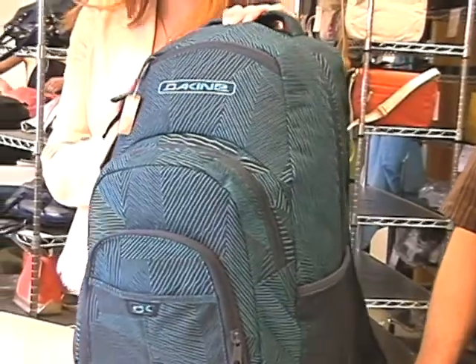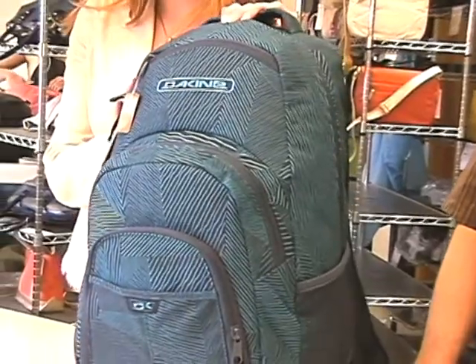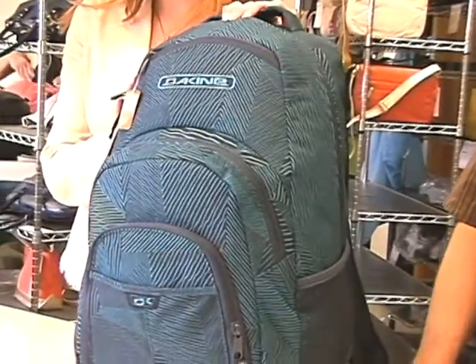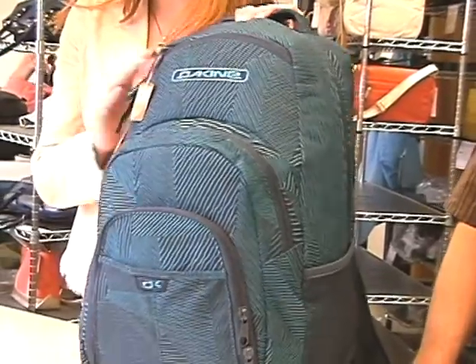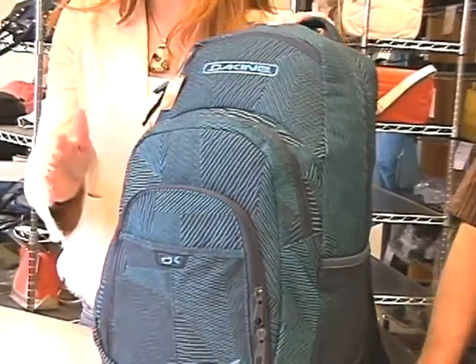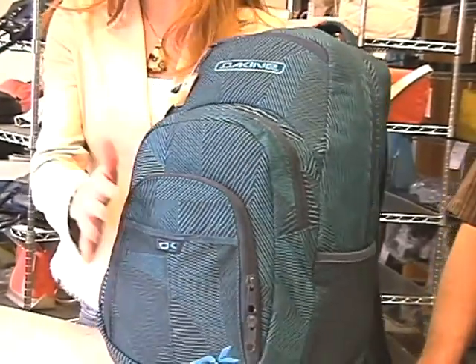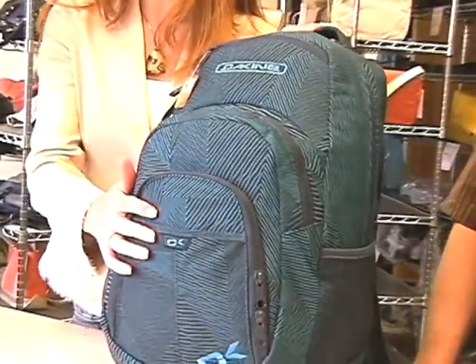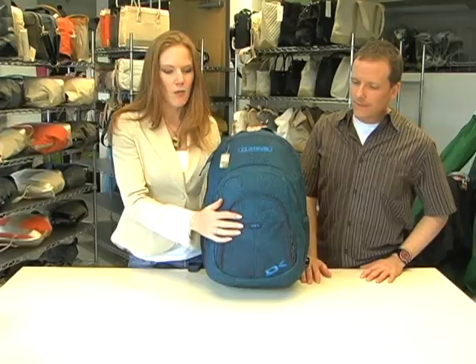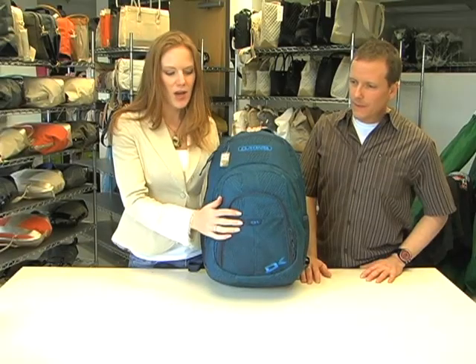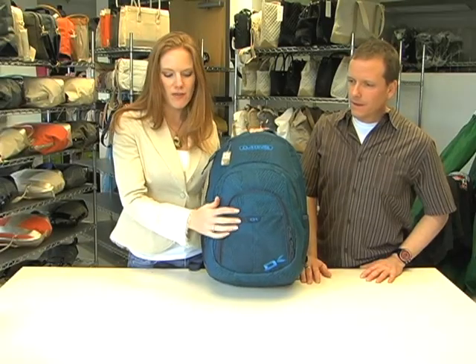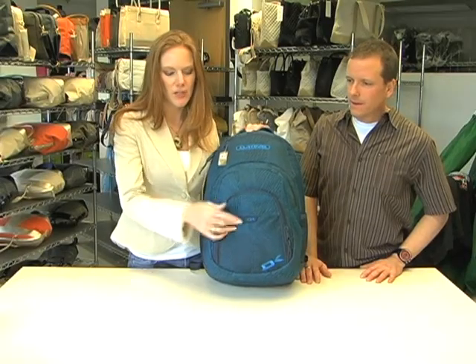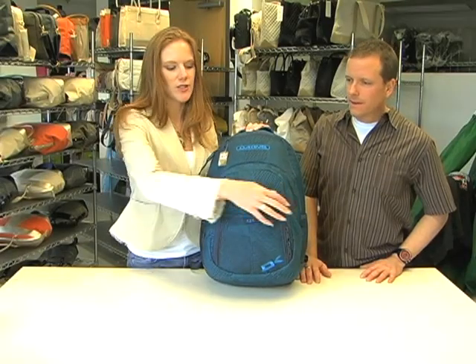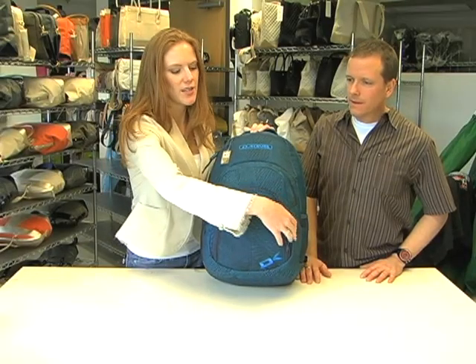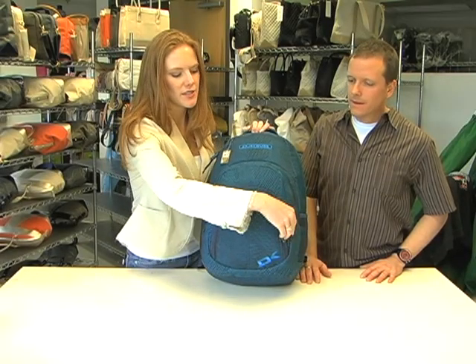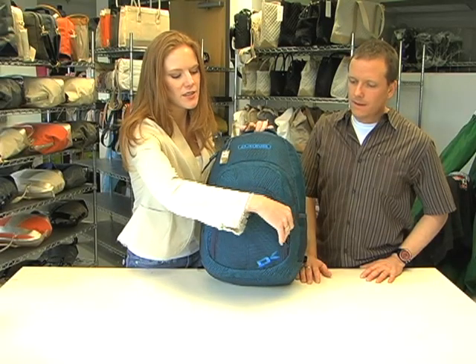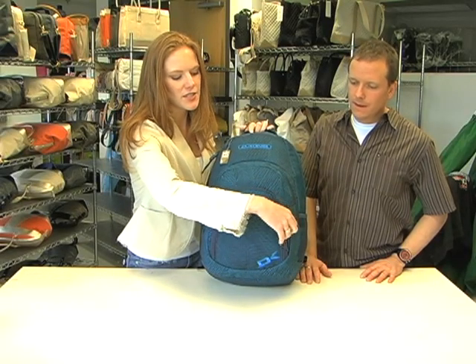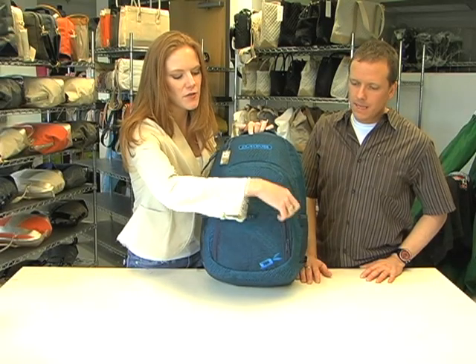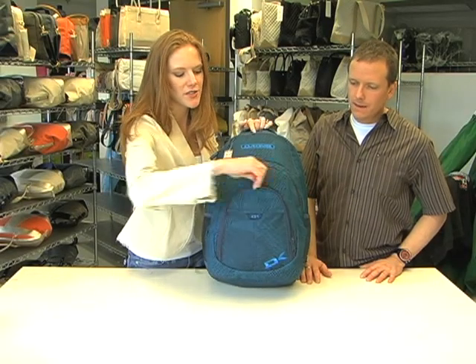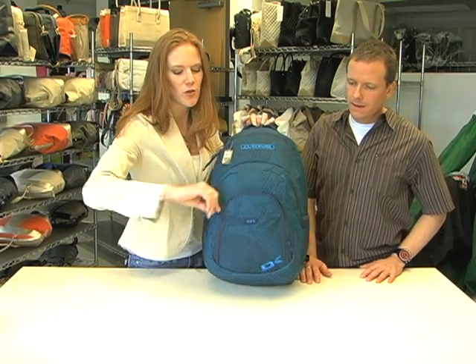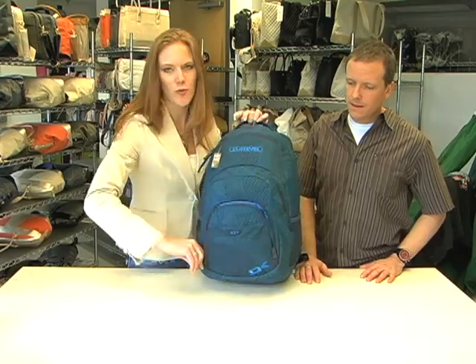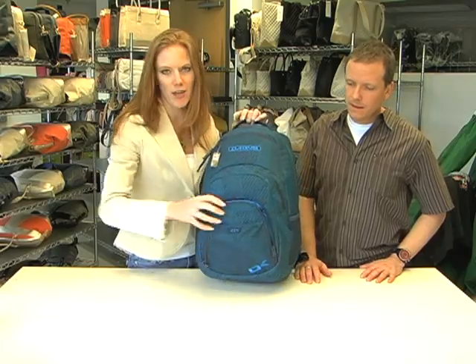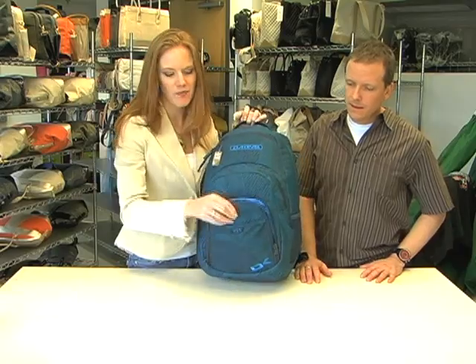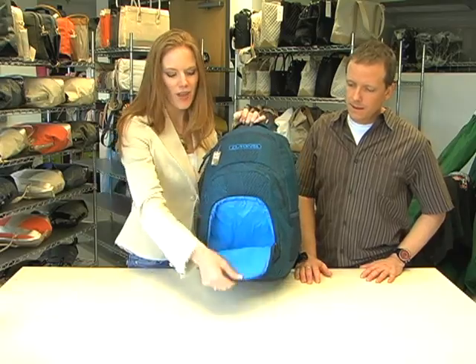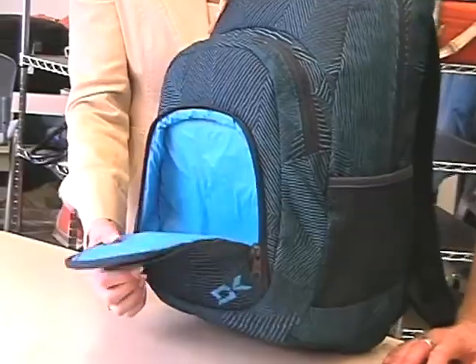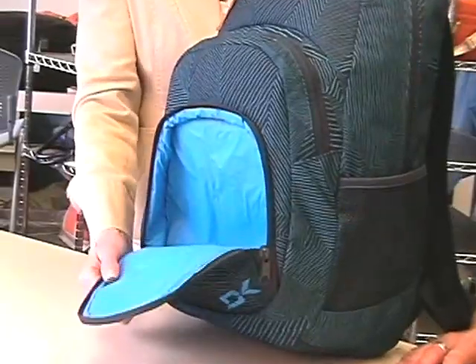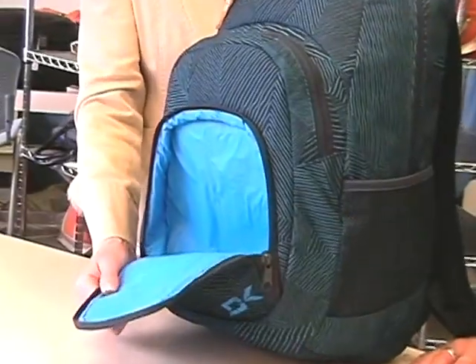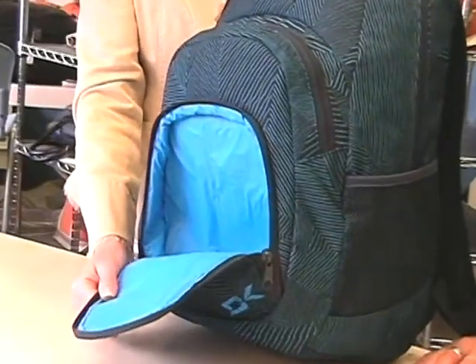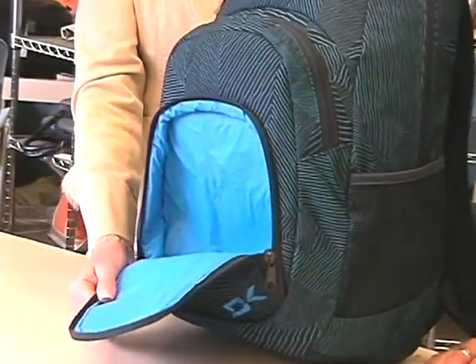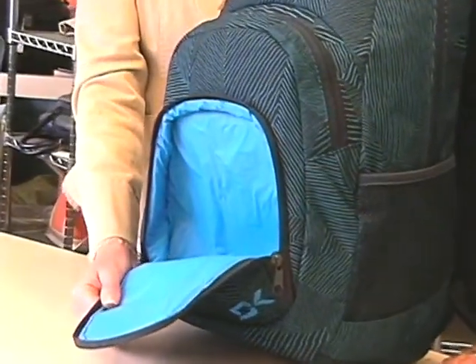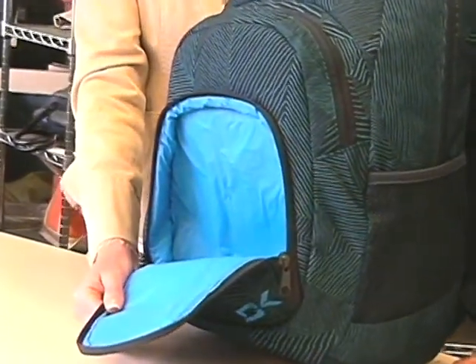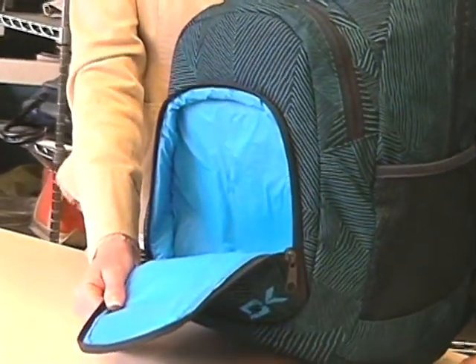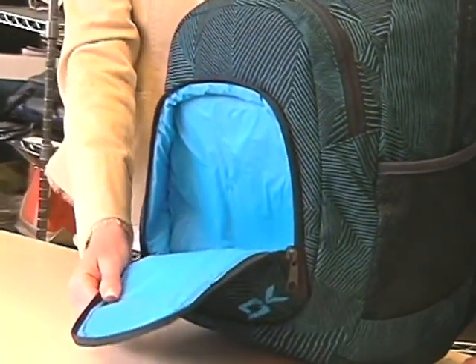Additionally, it's got a front organizer pocket, and one of my favorite features is this front cooler pocket — great for storing lunches, your sodas, your beverages.